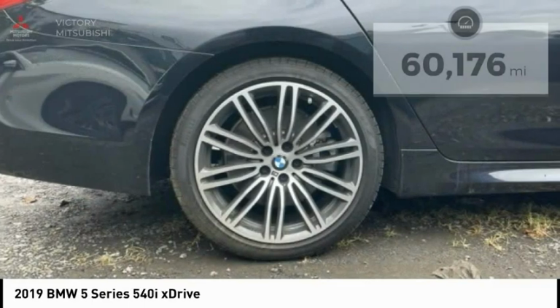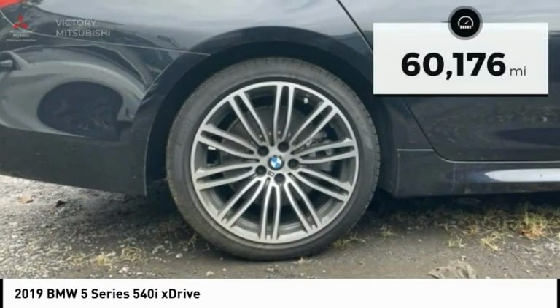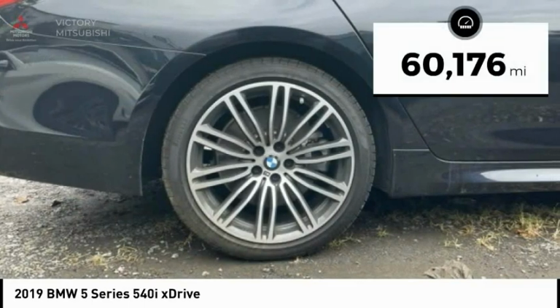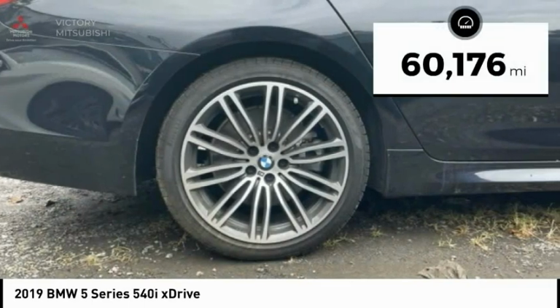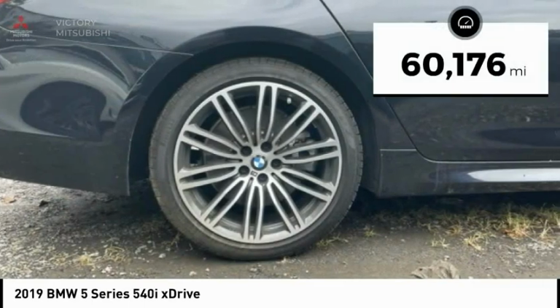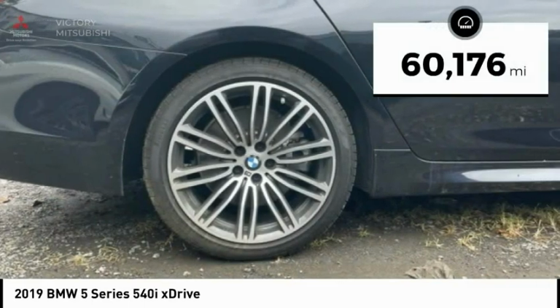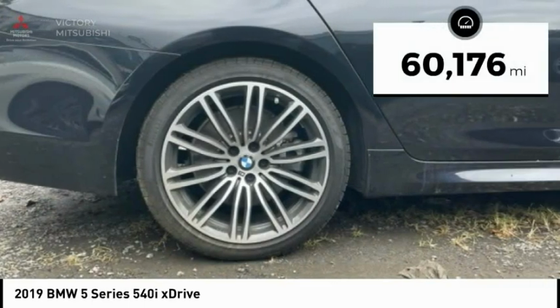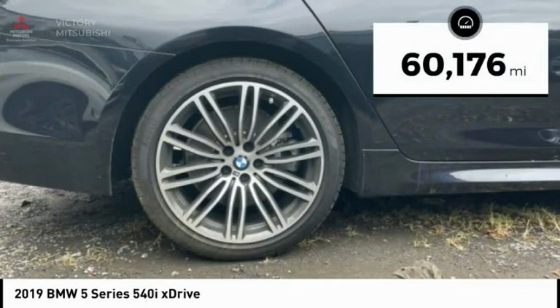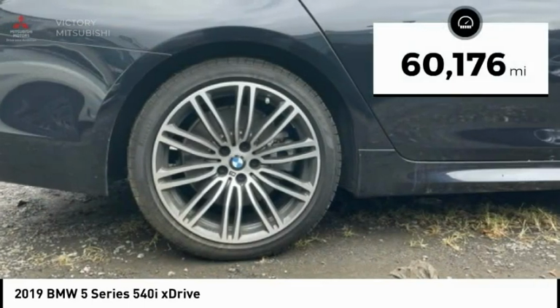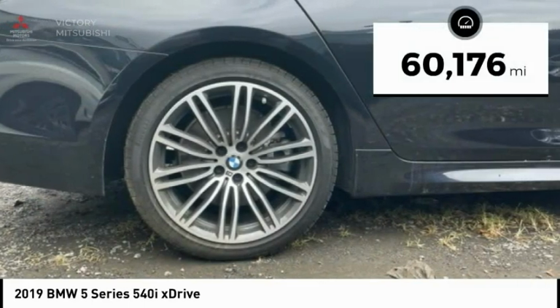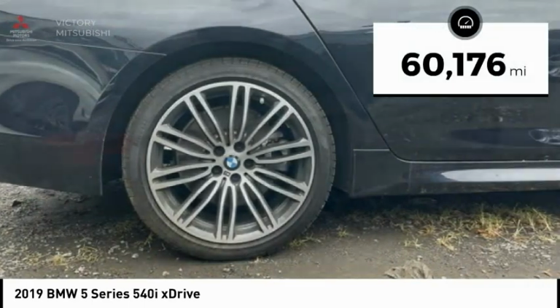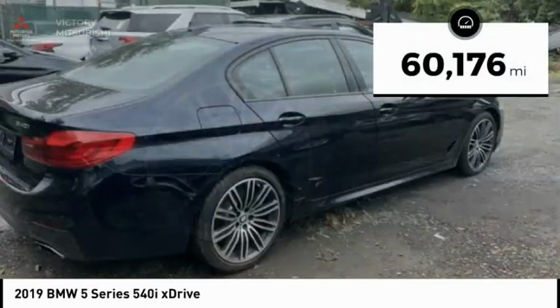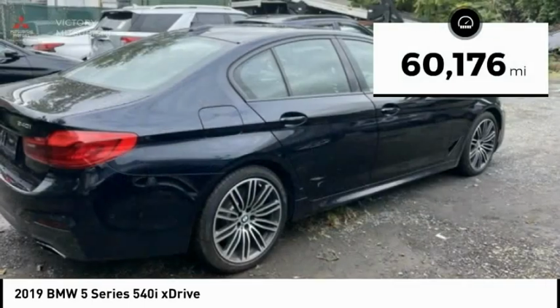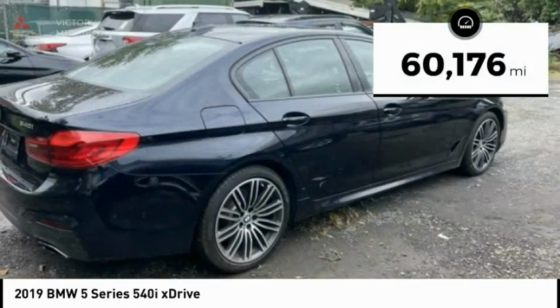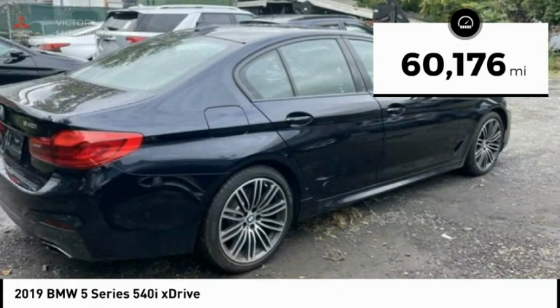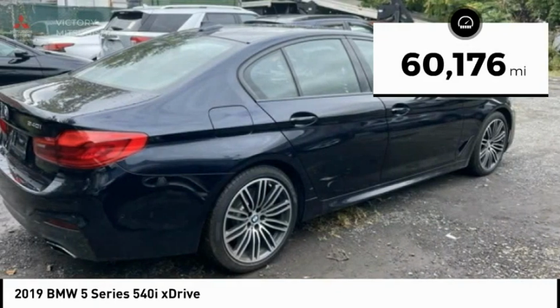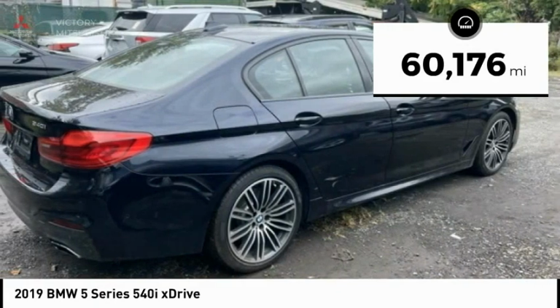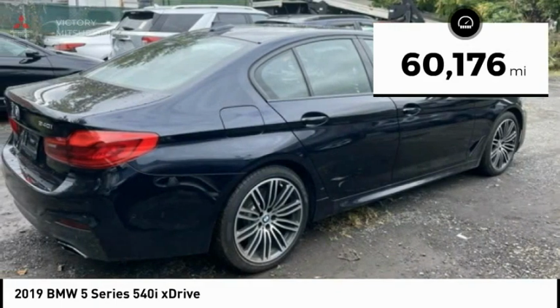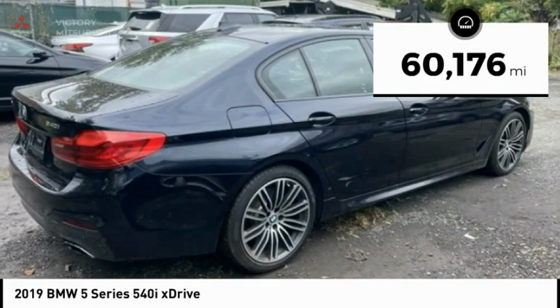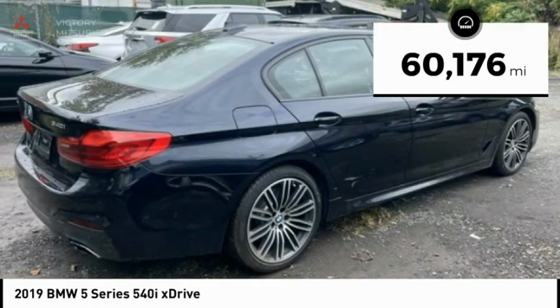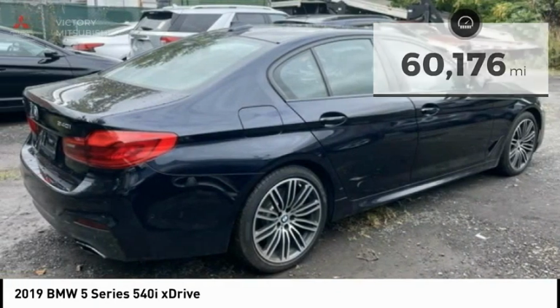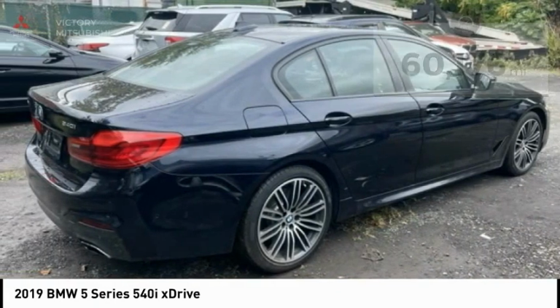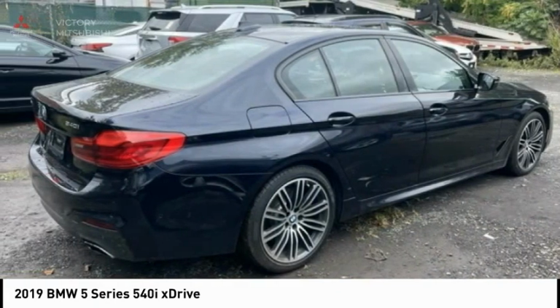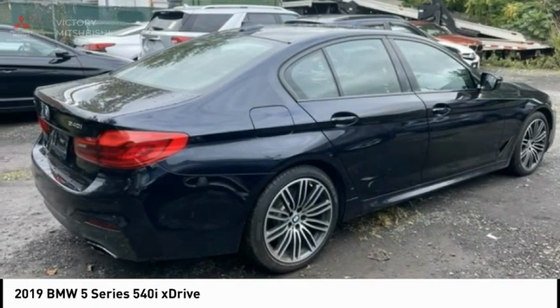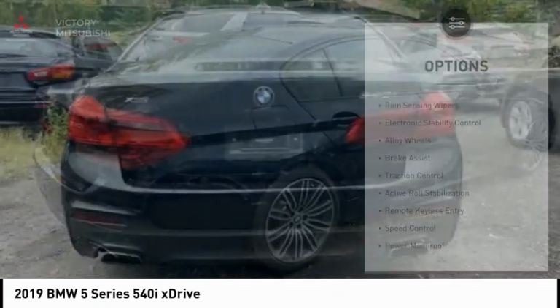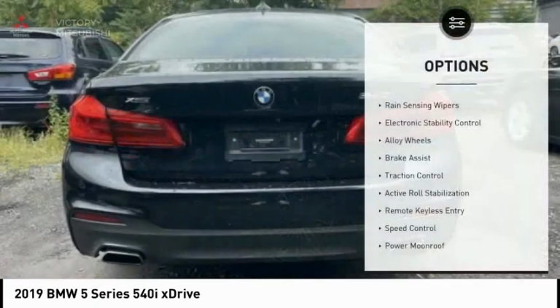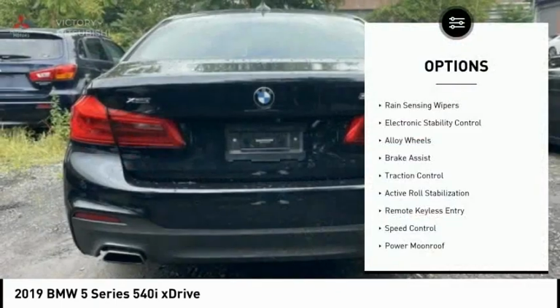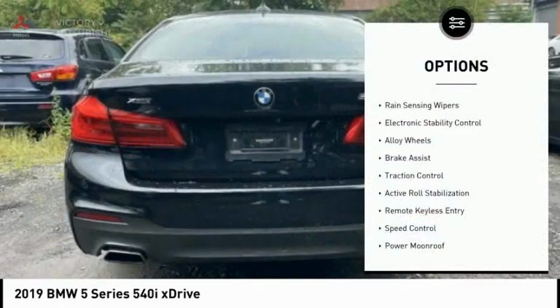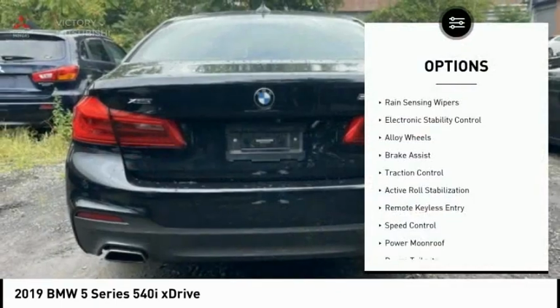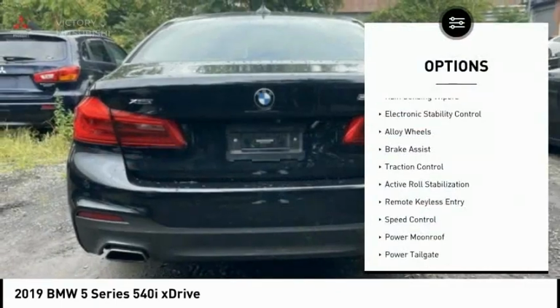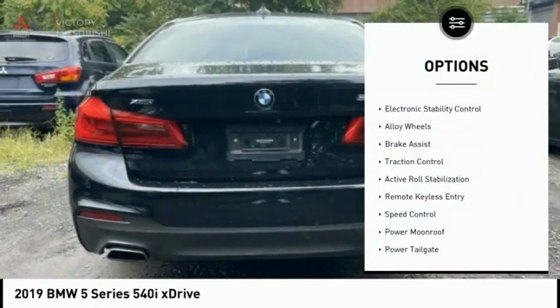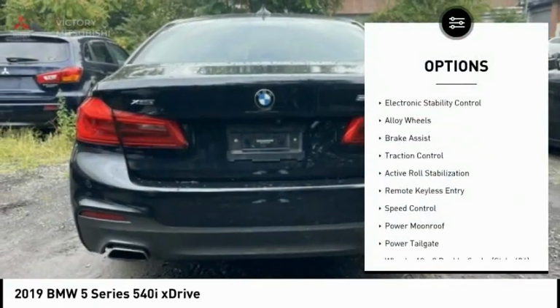This vehicle has less than 65,000 miles. Here are some of this vehicle's great options: Rain Sensing Wipers,